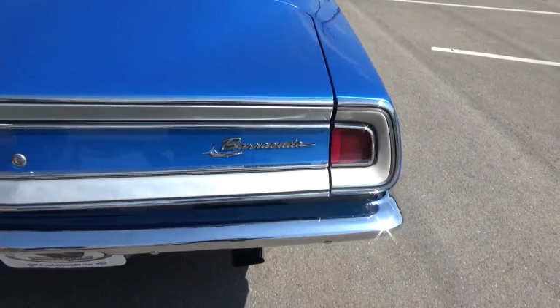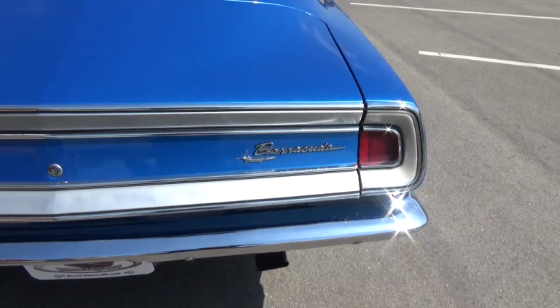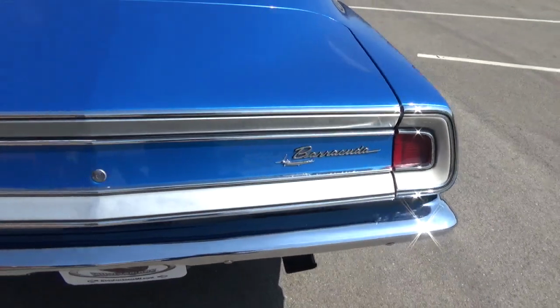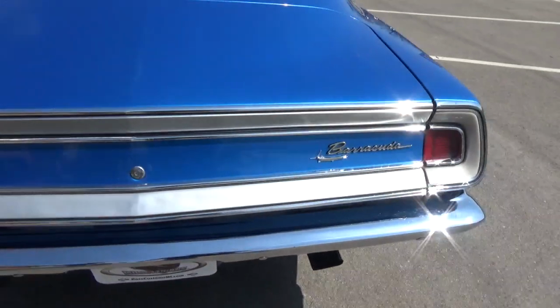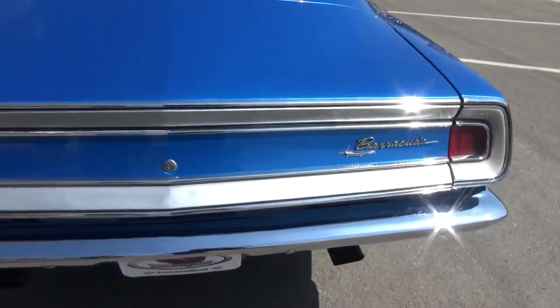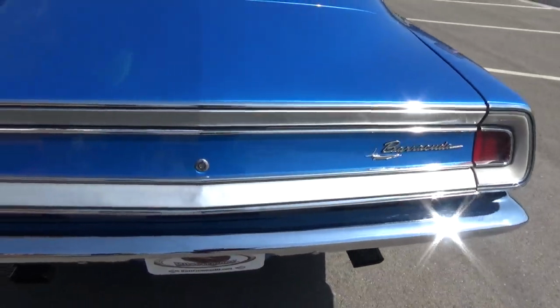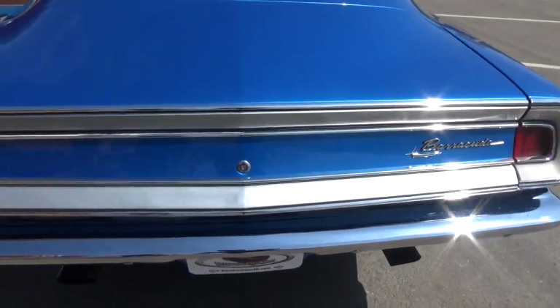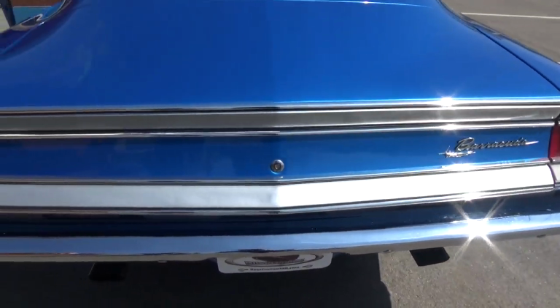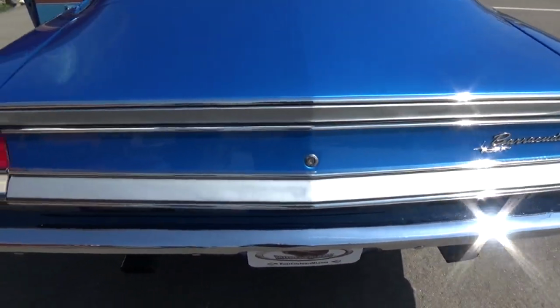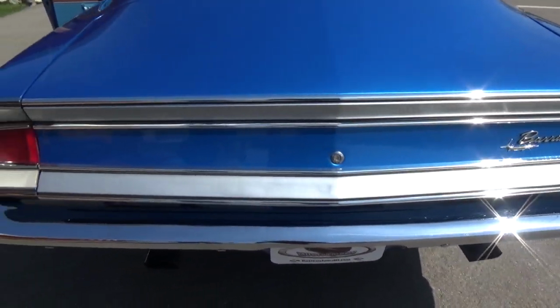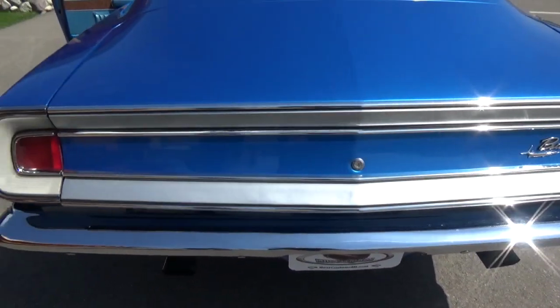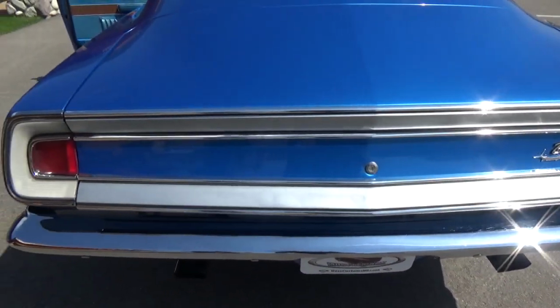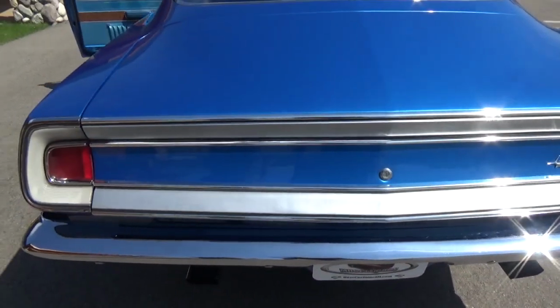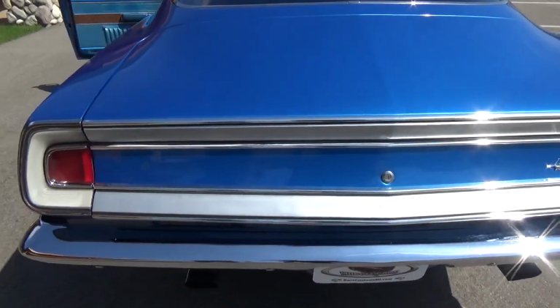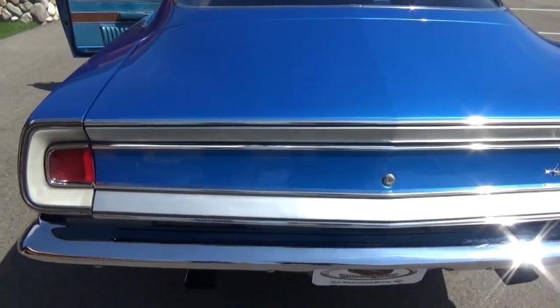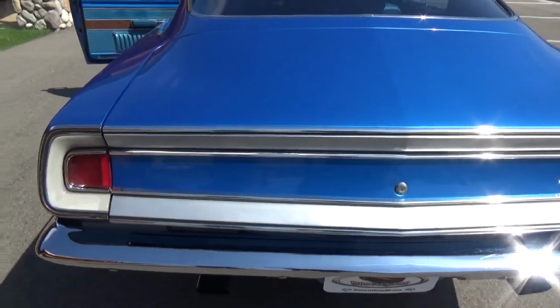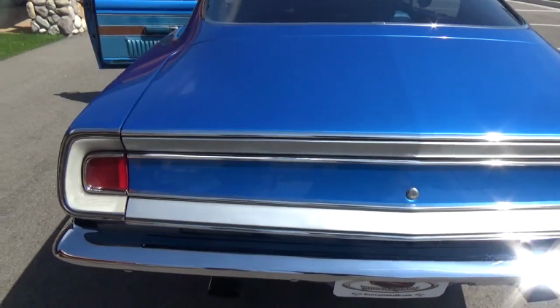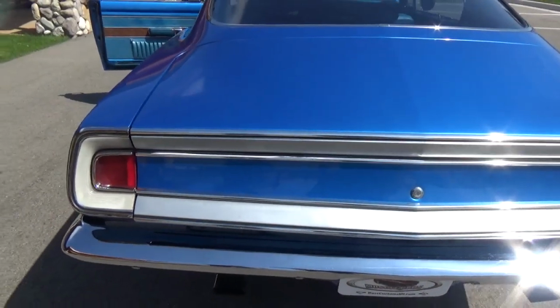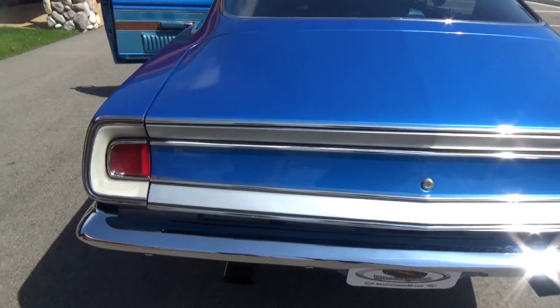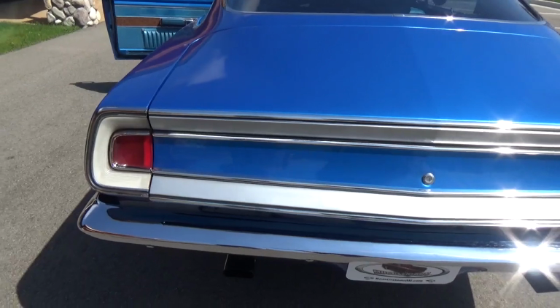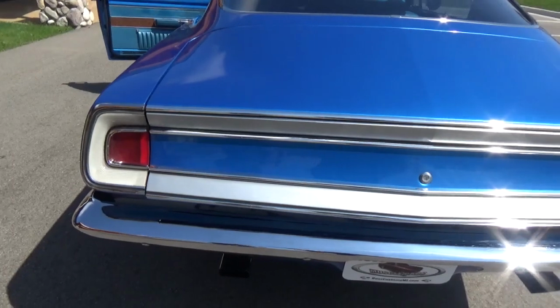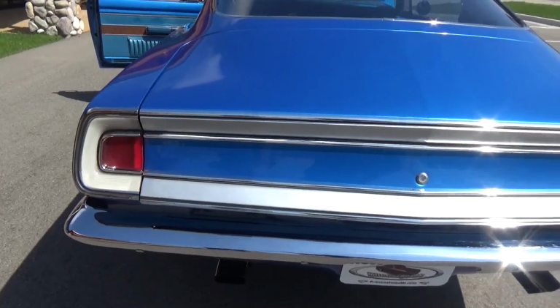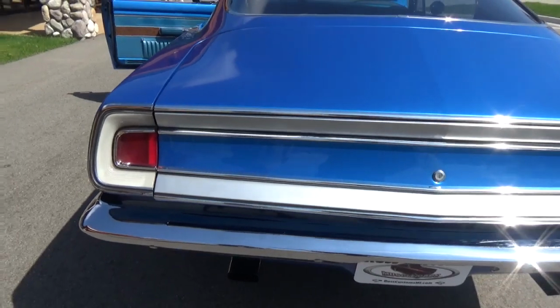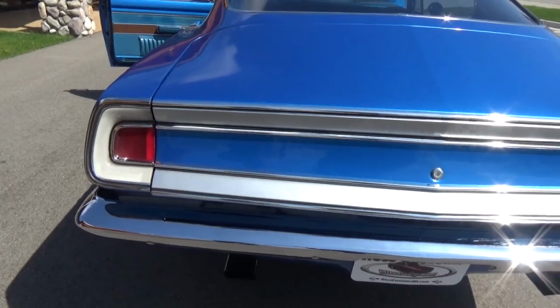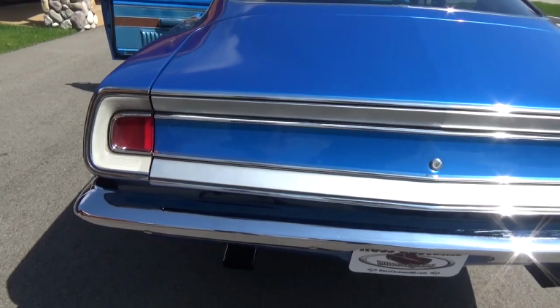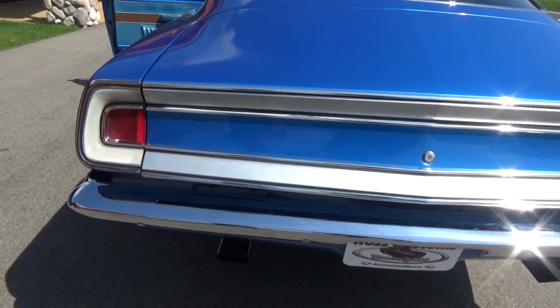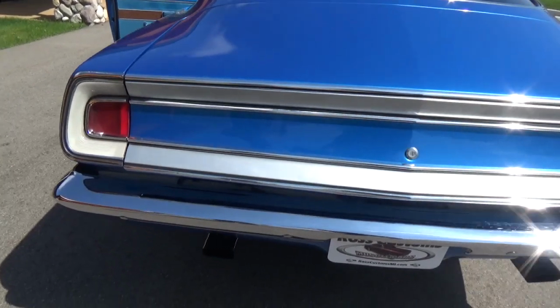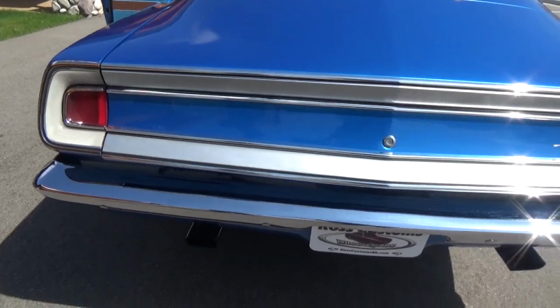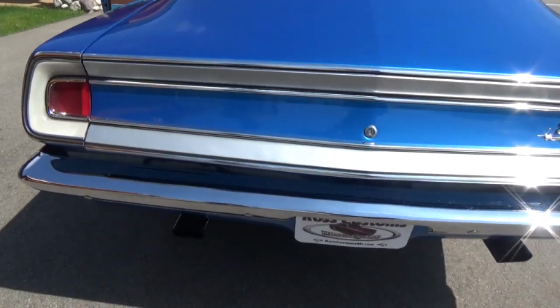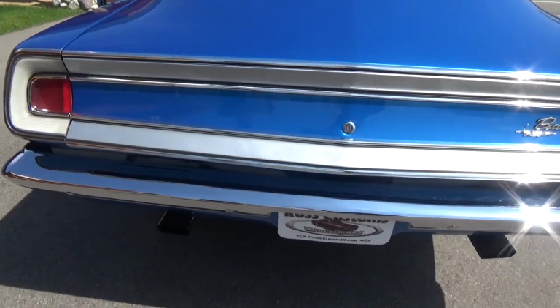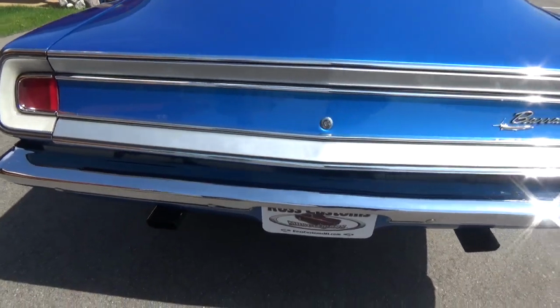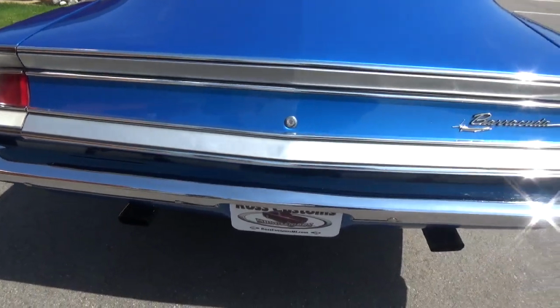The tailgate housings have all been re-chromed, it's got the original deck lid moldings in excellent shape, and the rear bumper has been re-chromed as well.